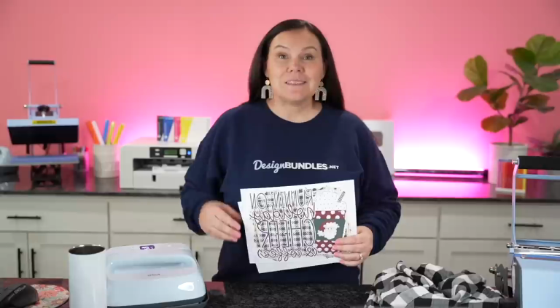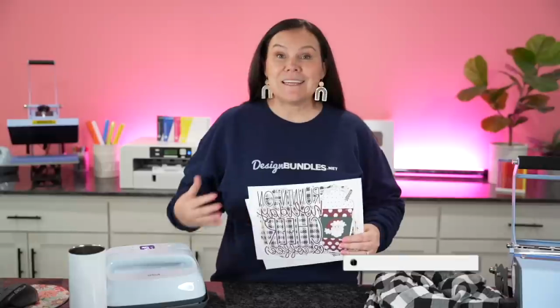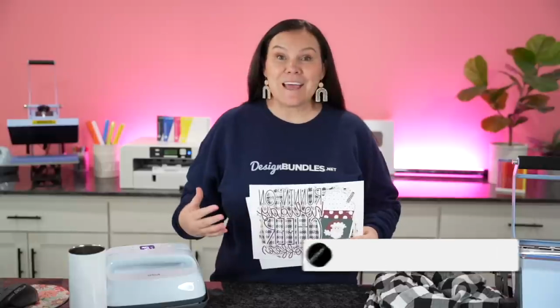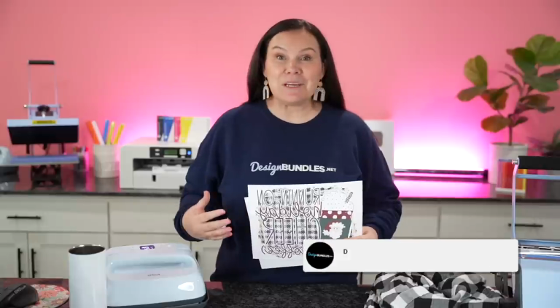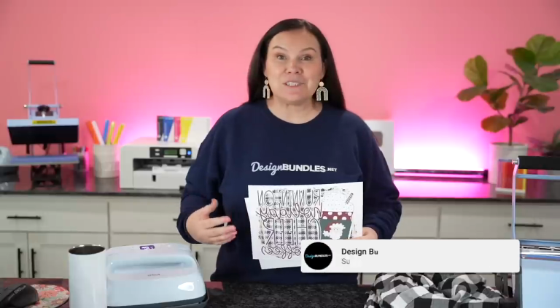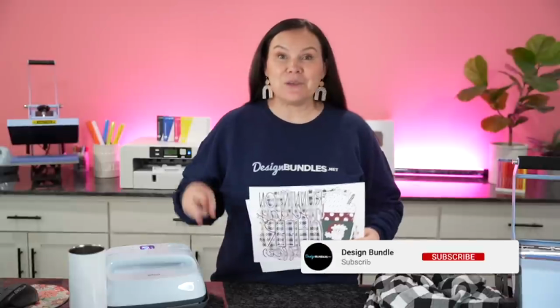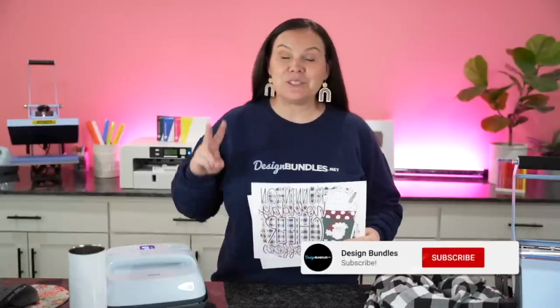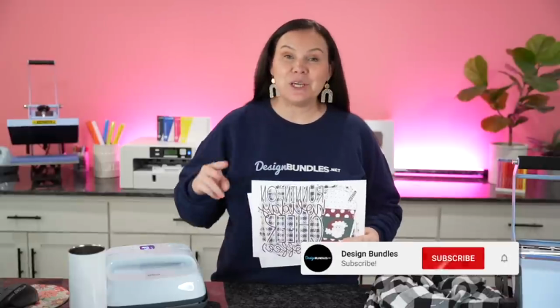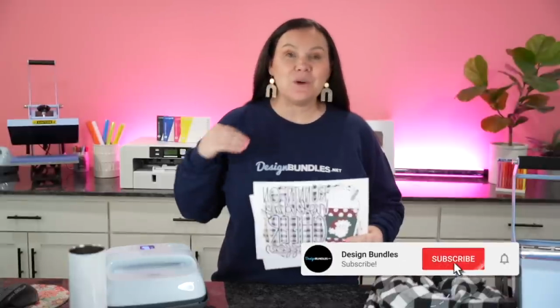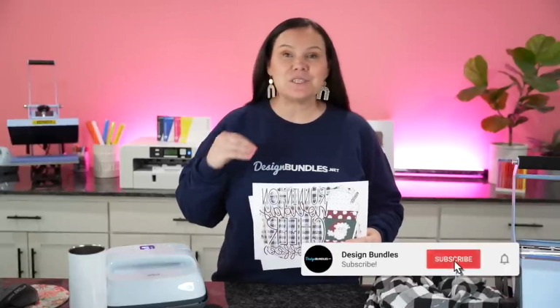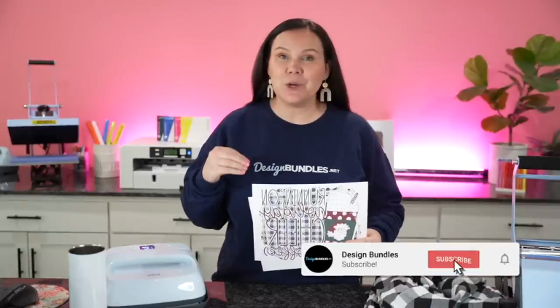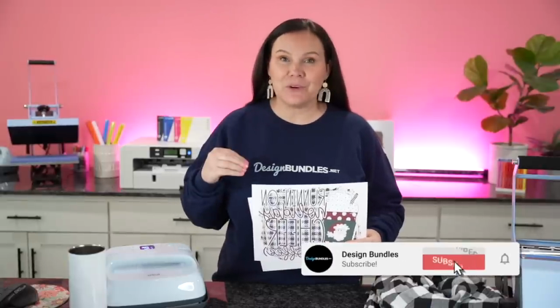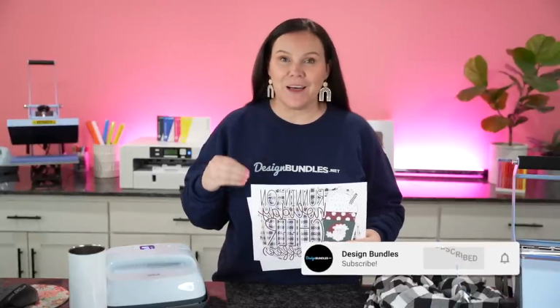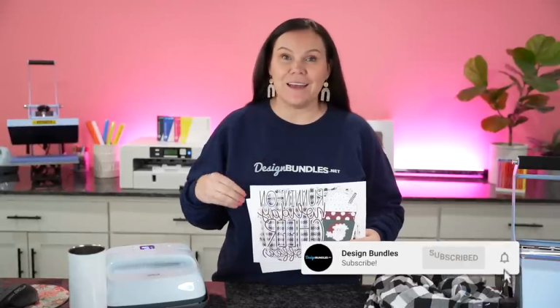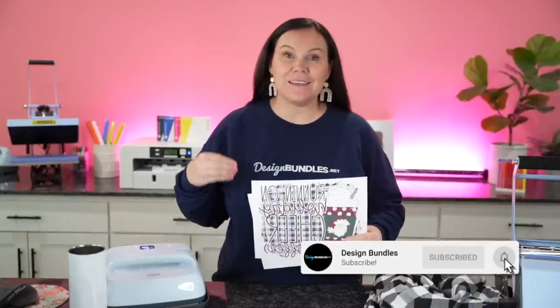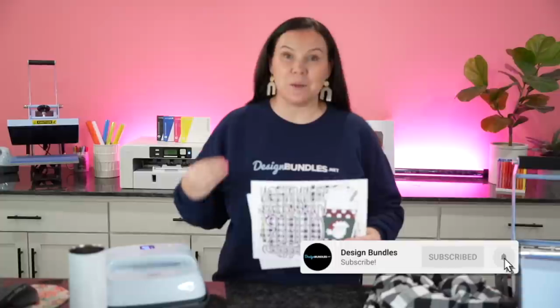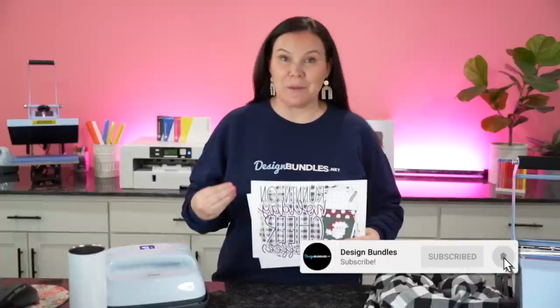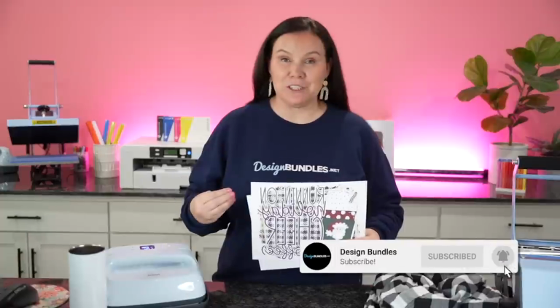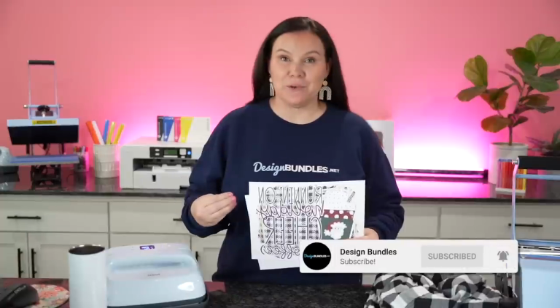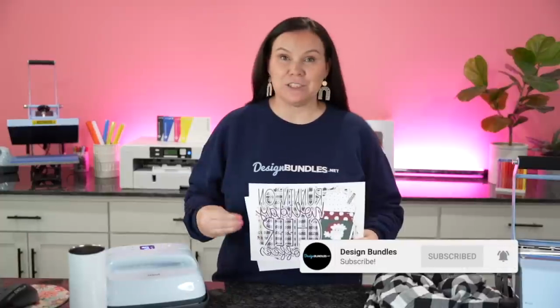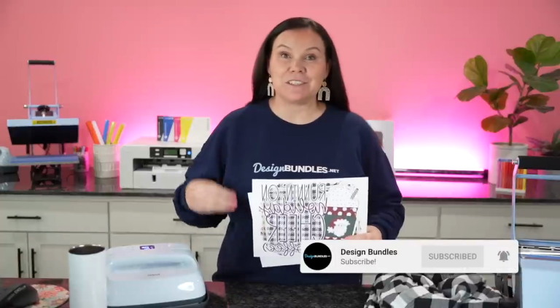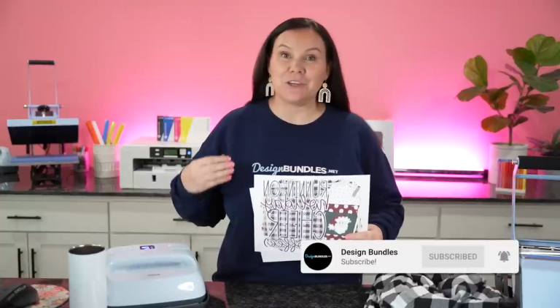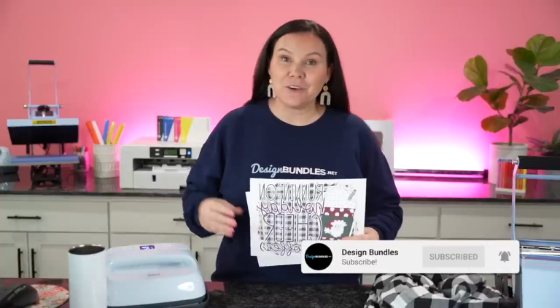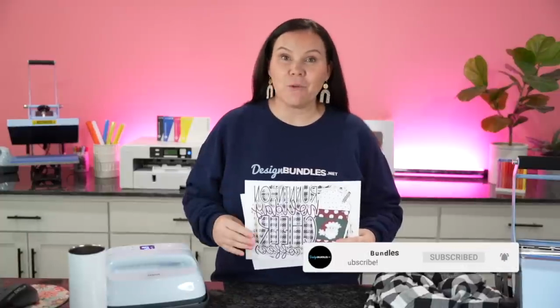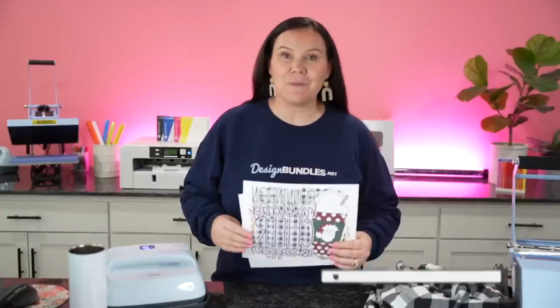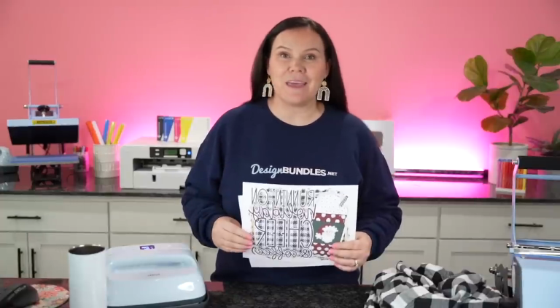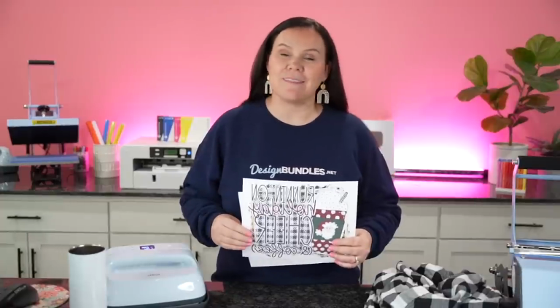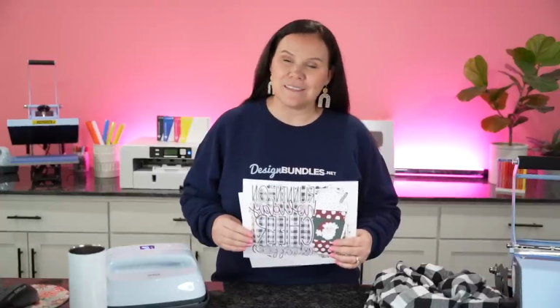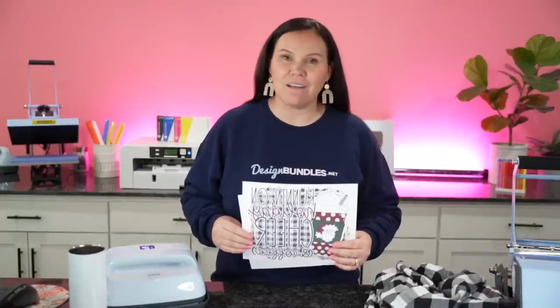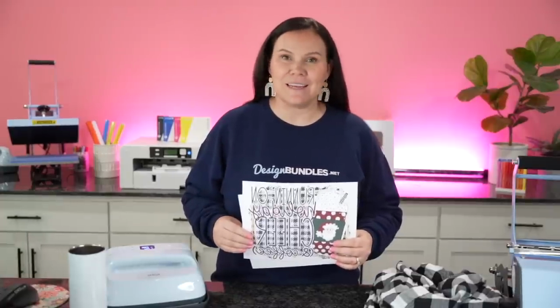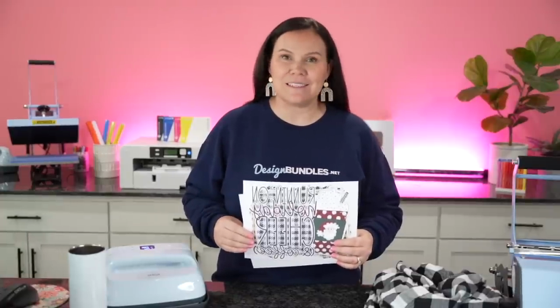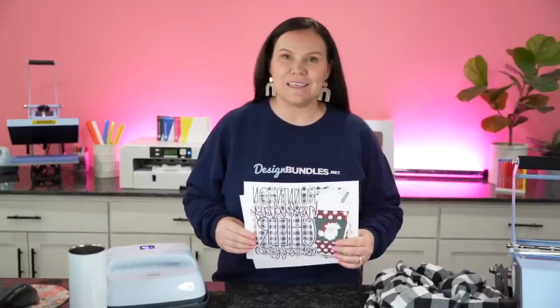Today I'm going to show you two super fun sublimation projects you're going to want to make this holiday season.